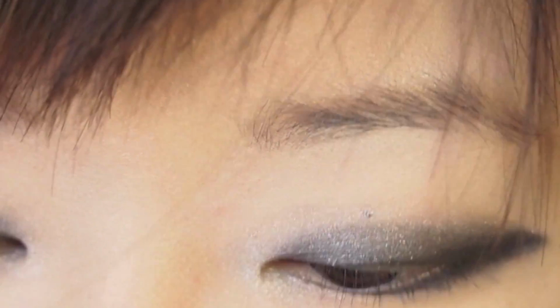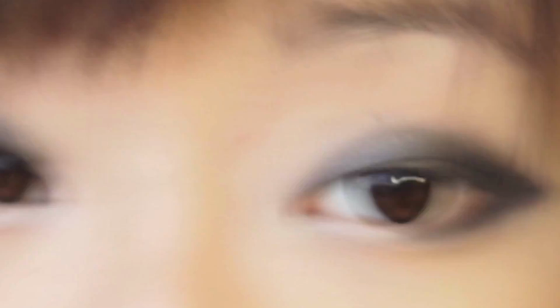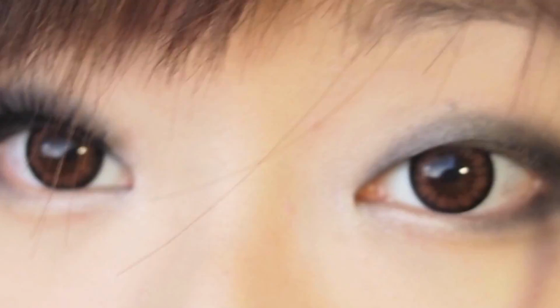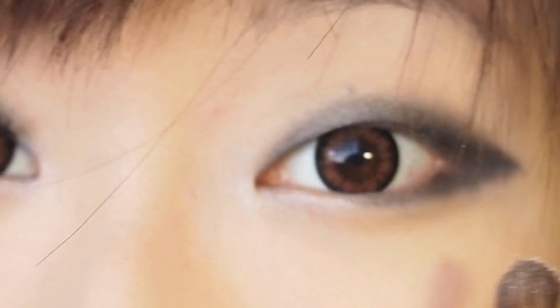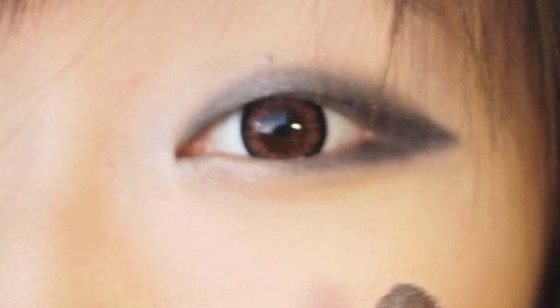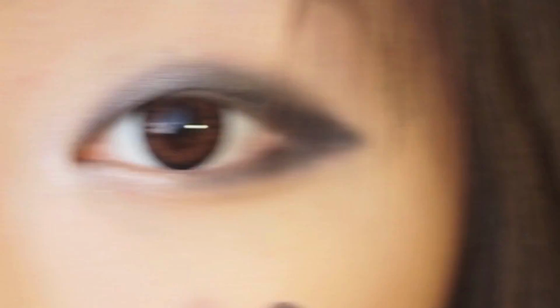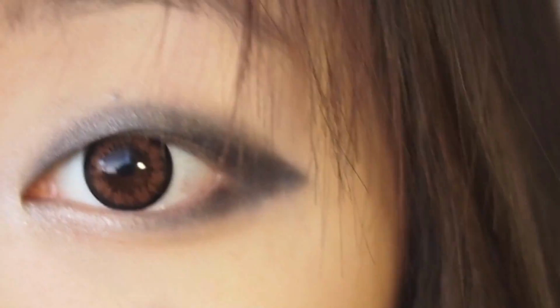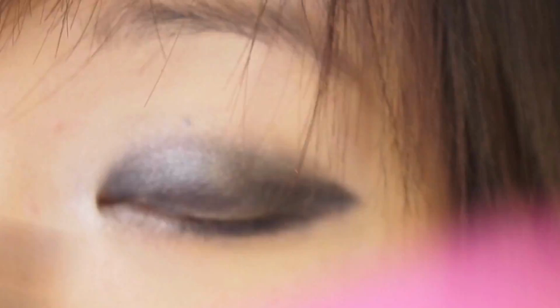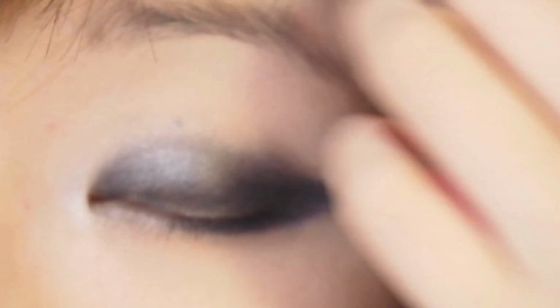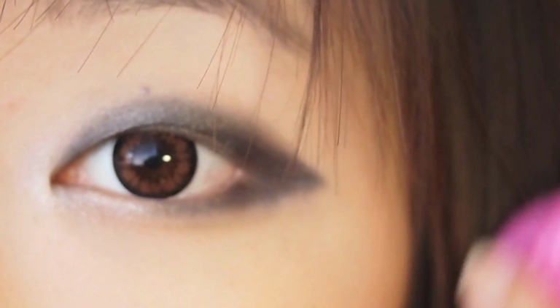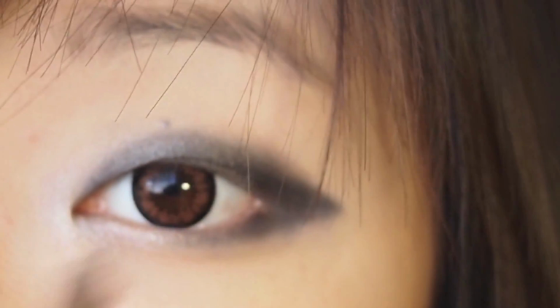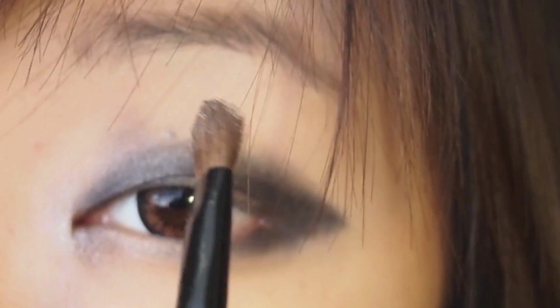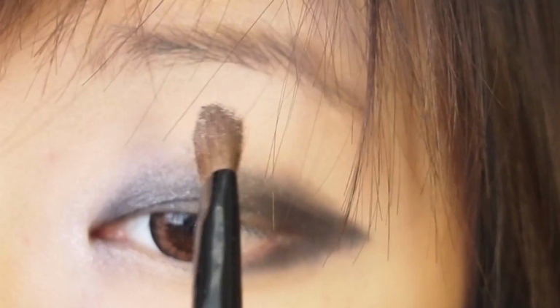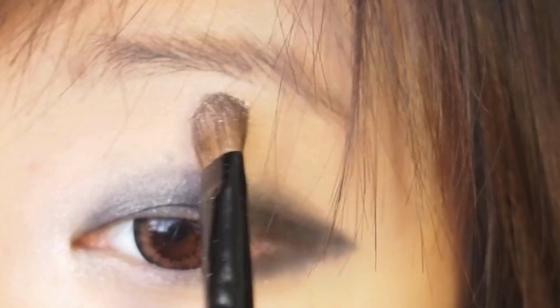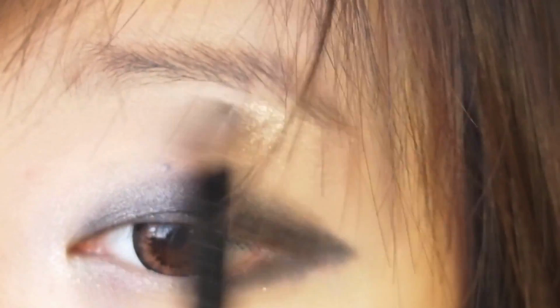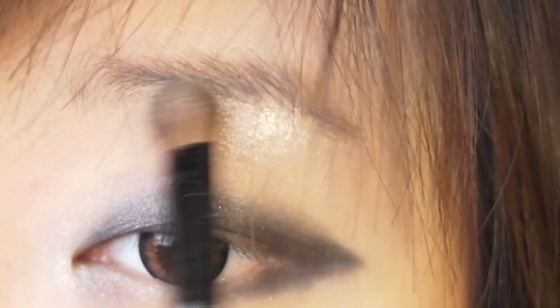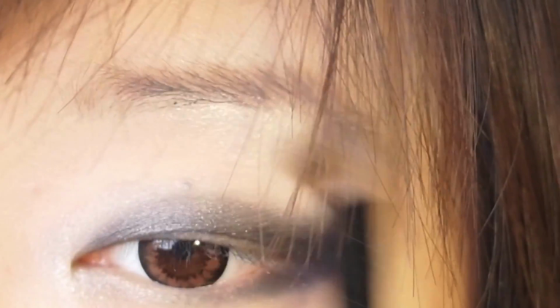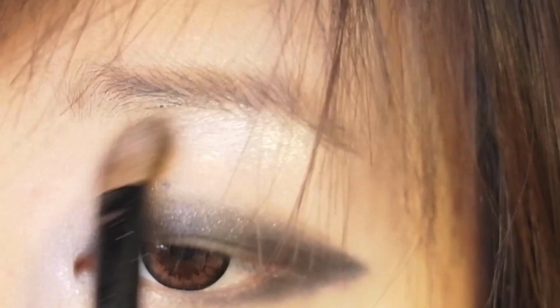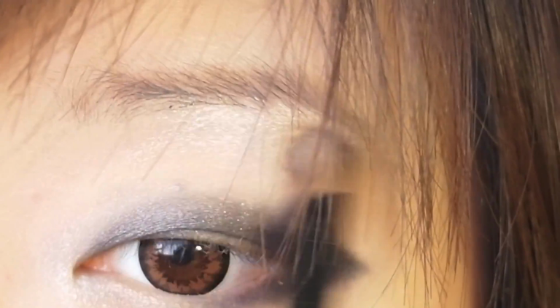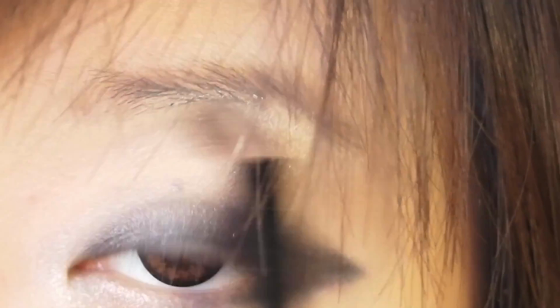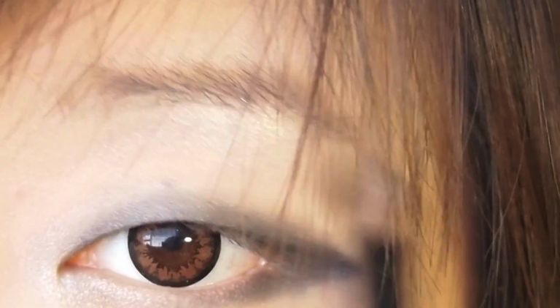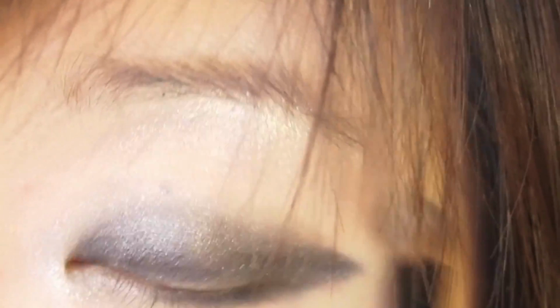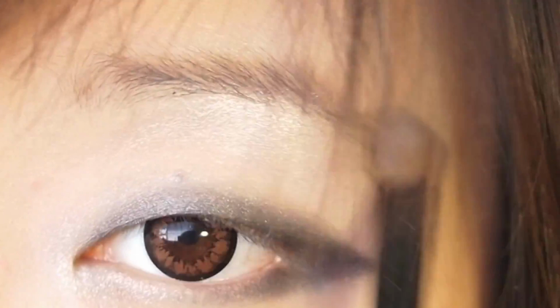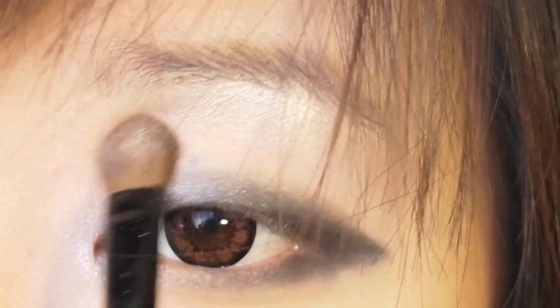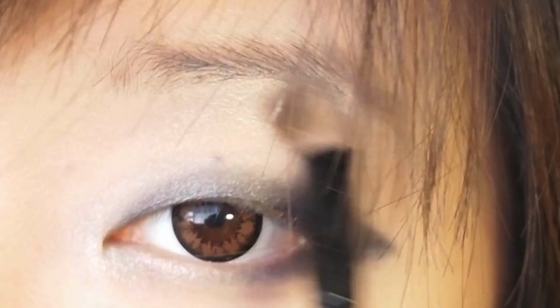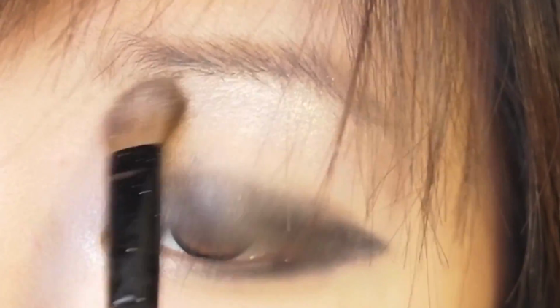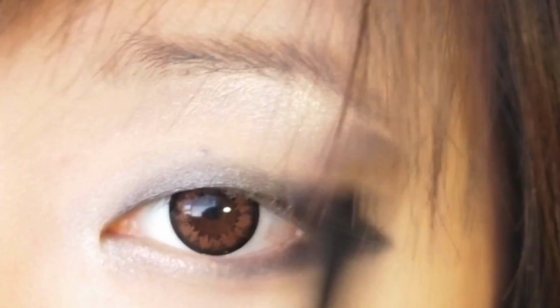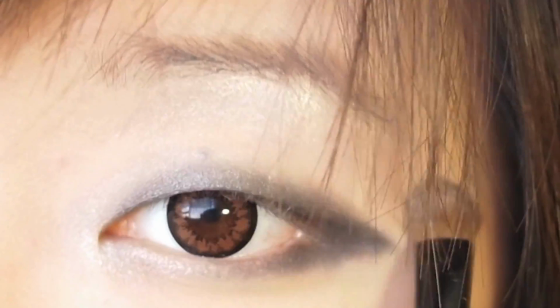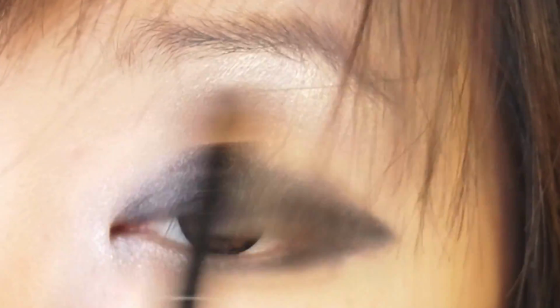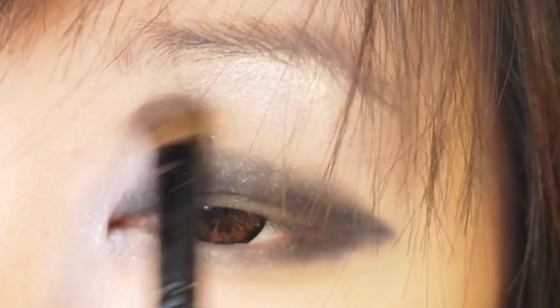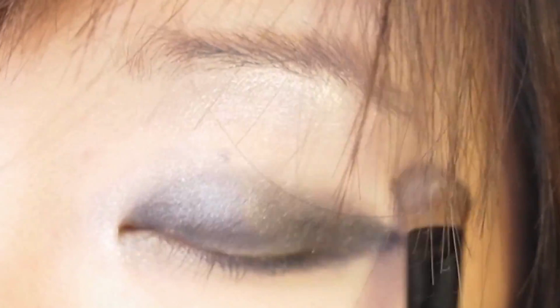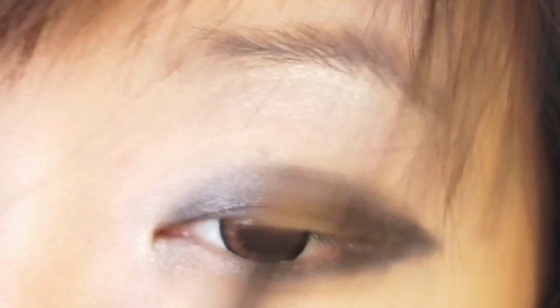Lastly, you want to take that same color and apply it under your eyebrows or your brow bone to get that nice highlight effect.